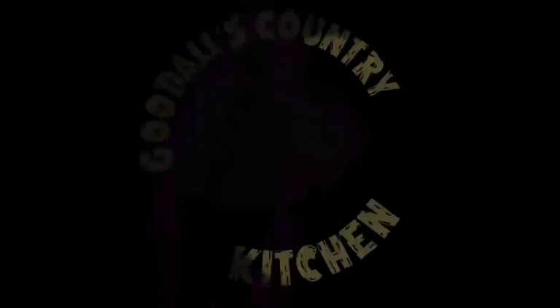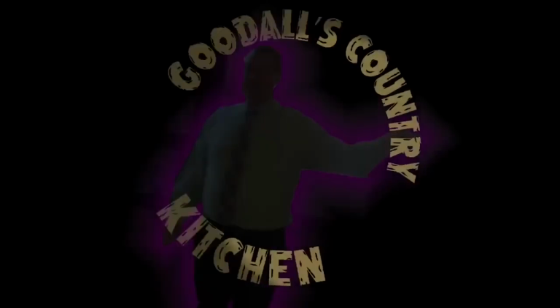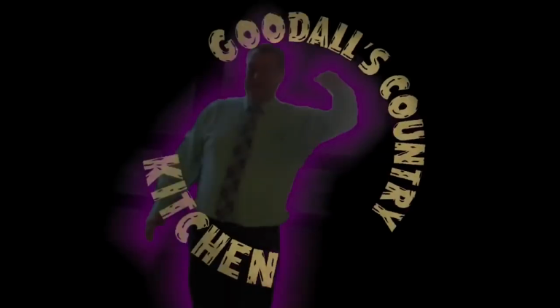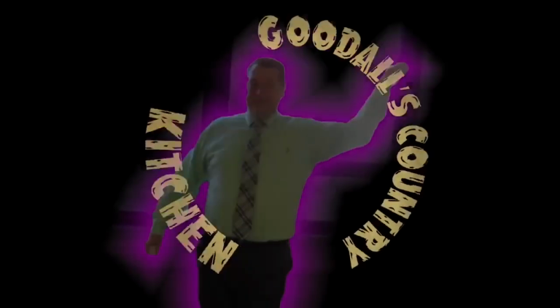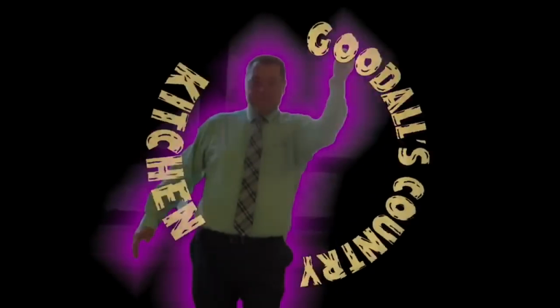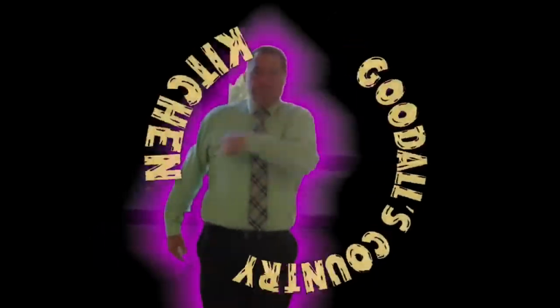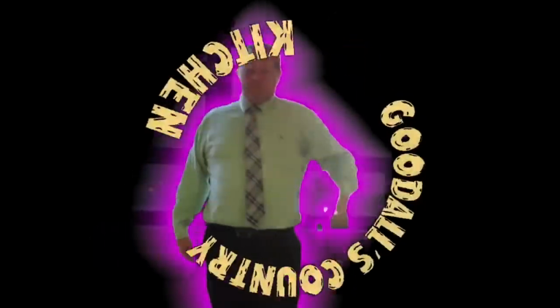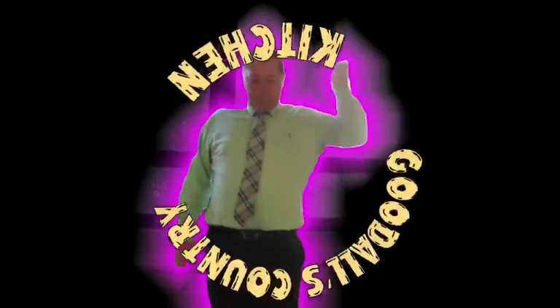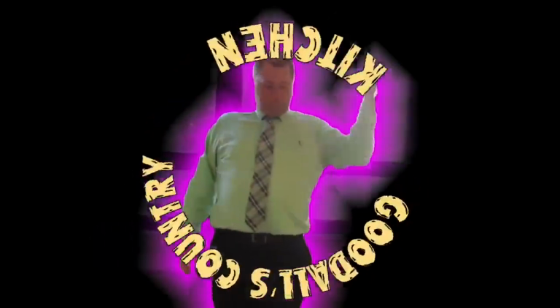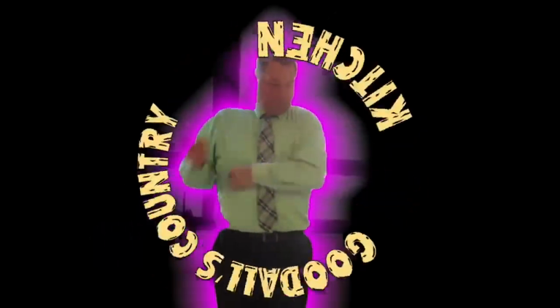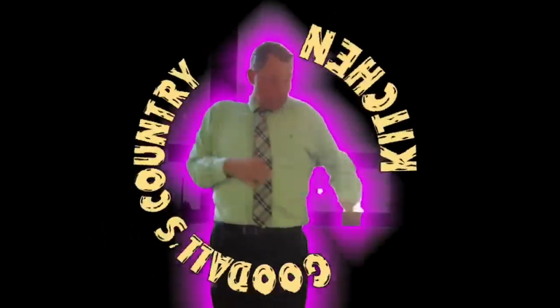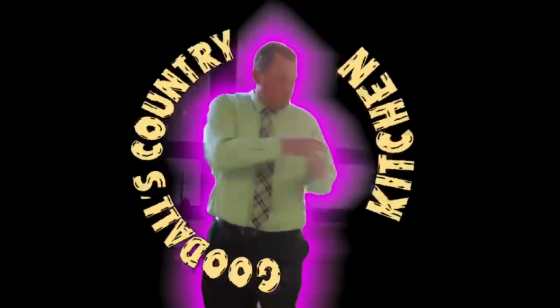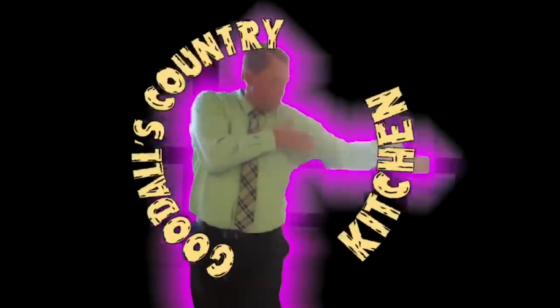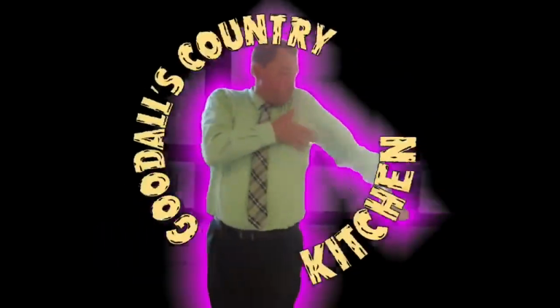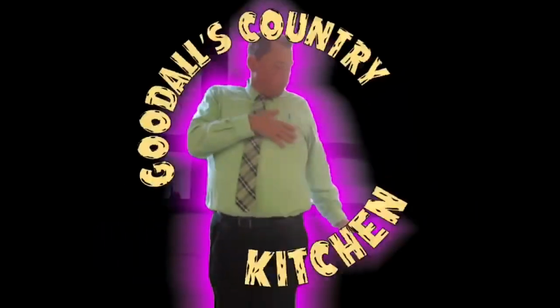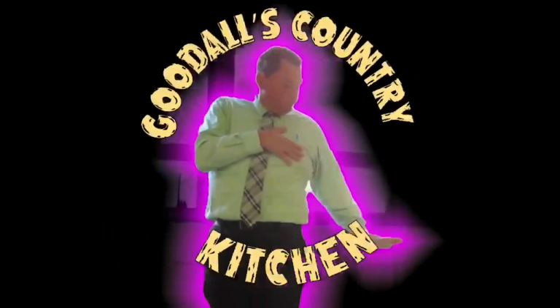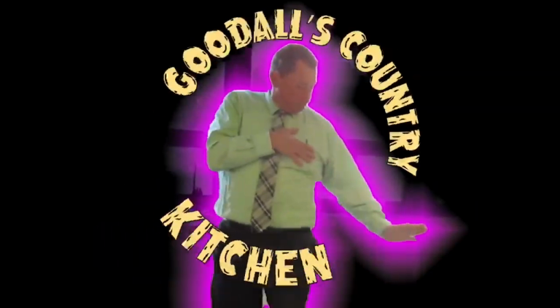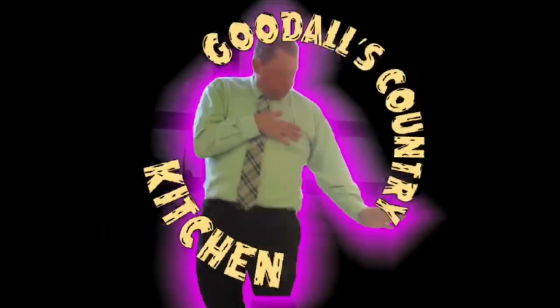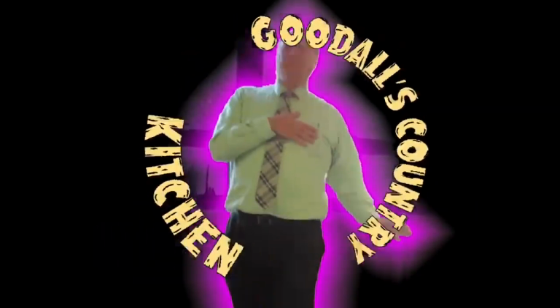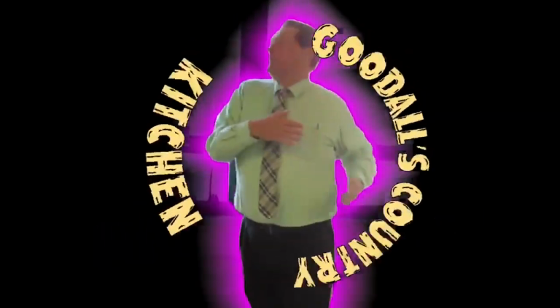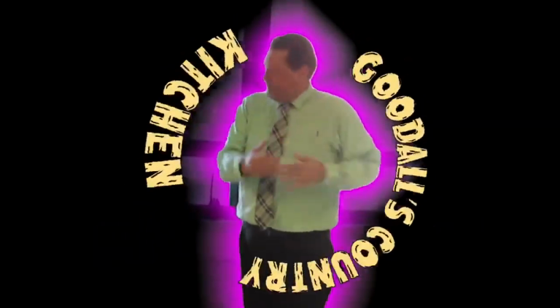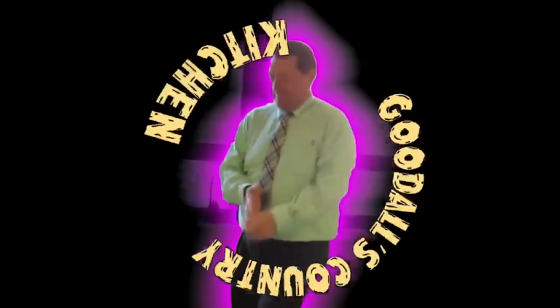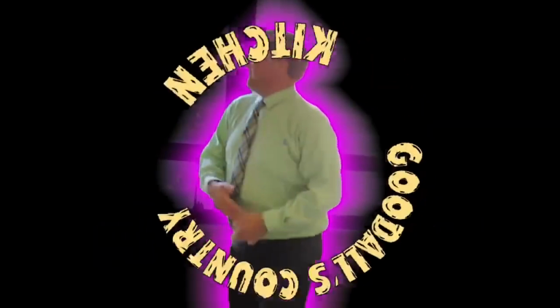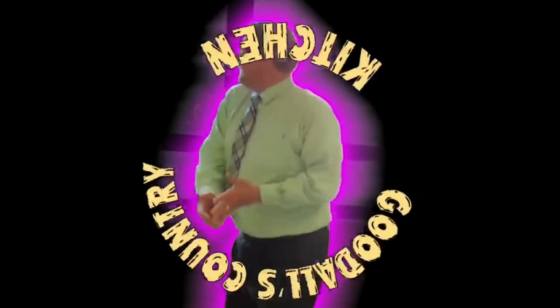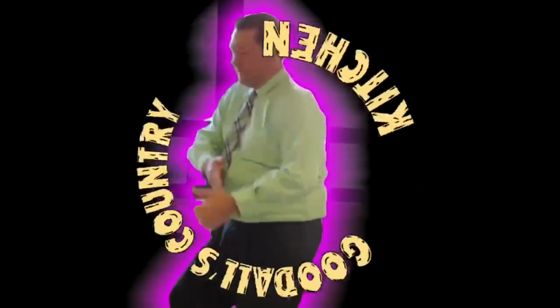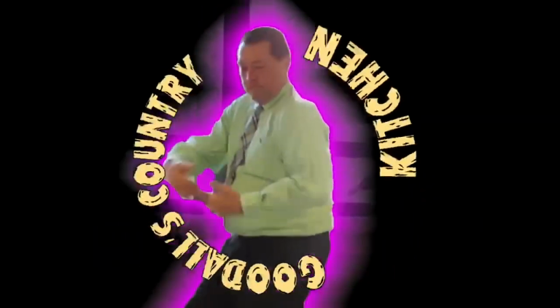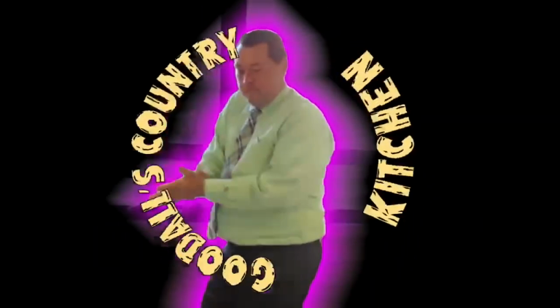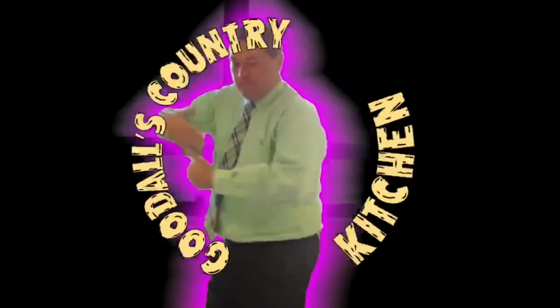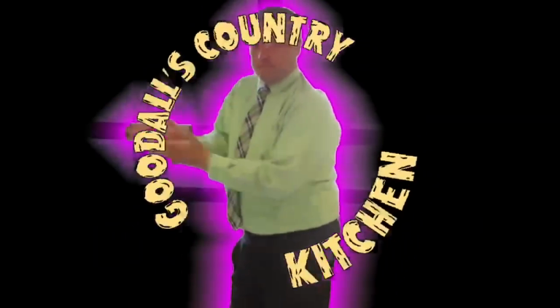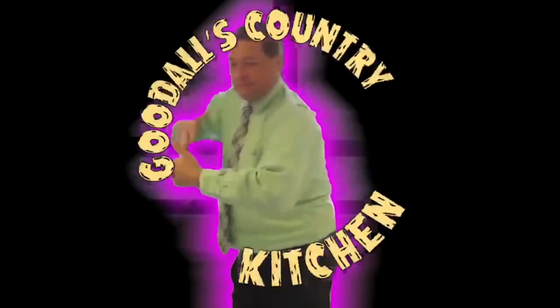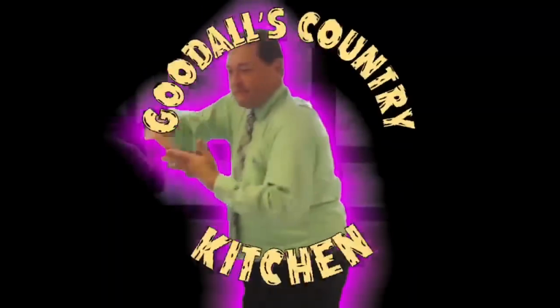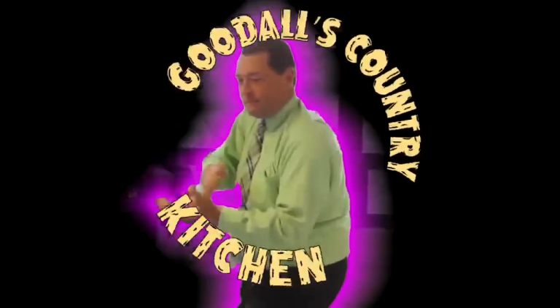Y'all know nothing about this, you need to pay attention. Sit back and relax, it's time for Gordahl's Country Culture.